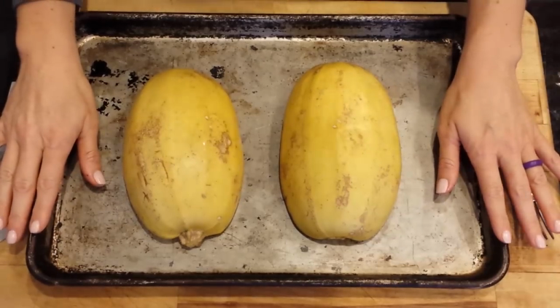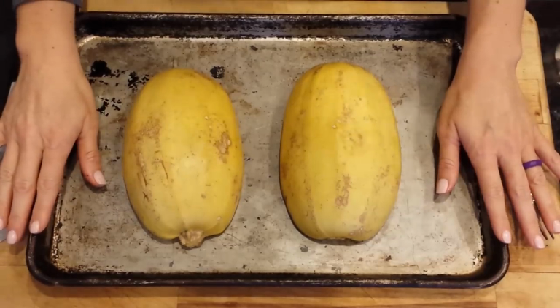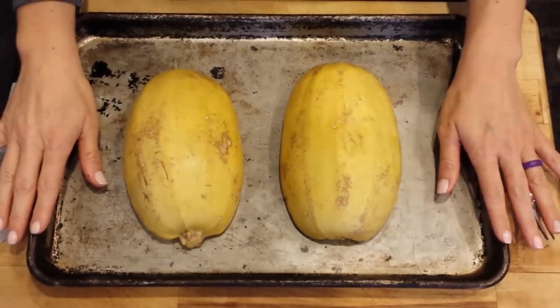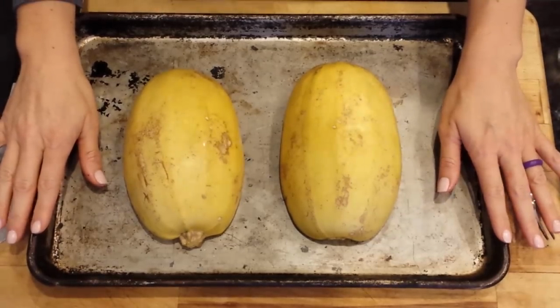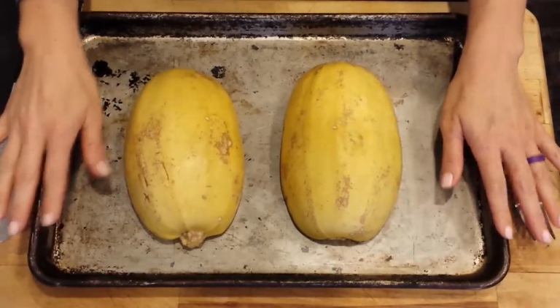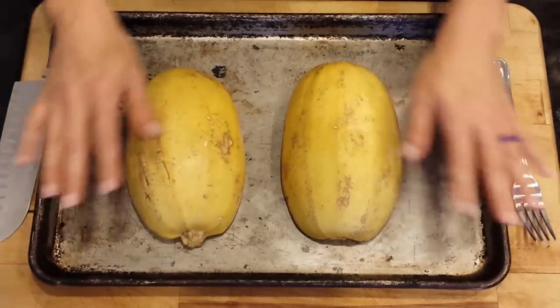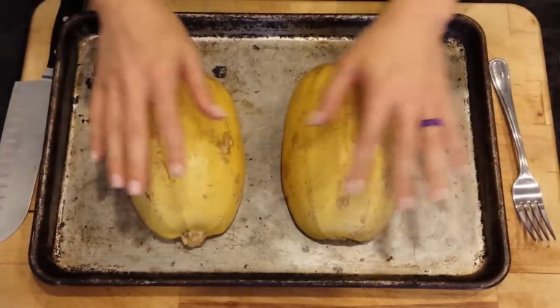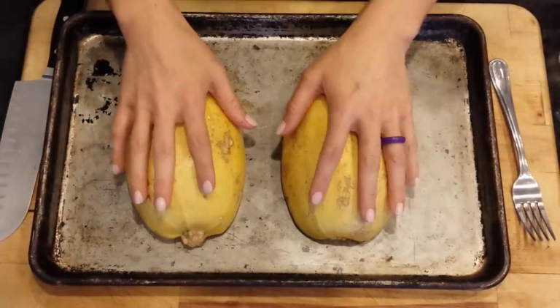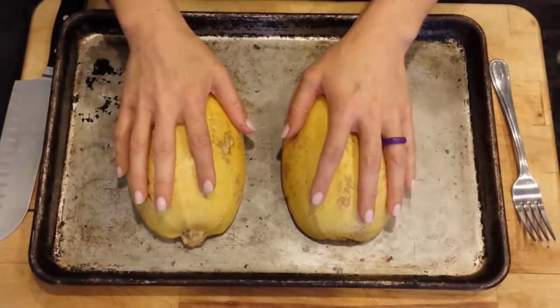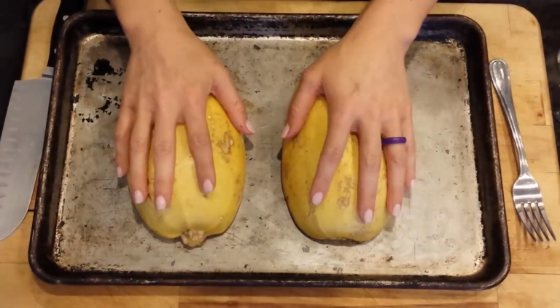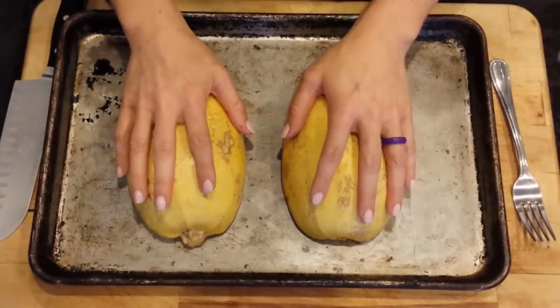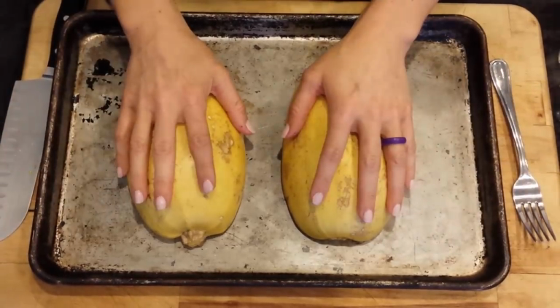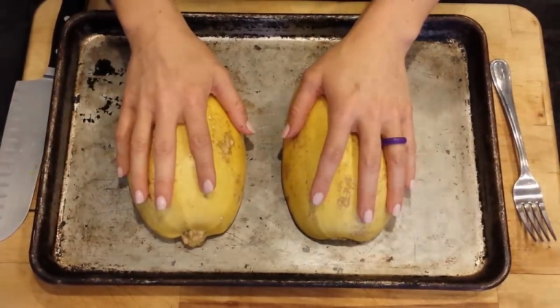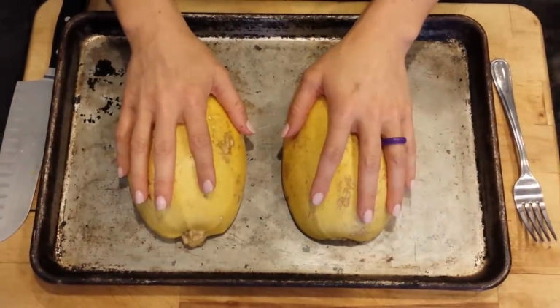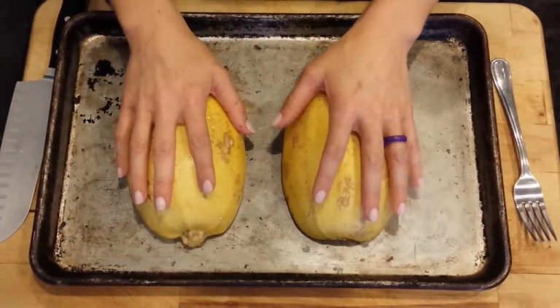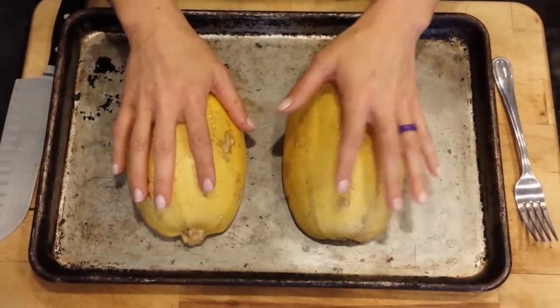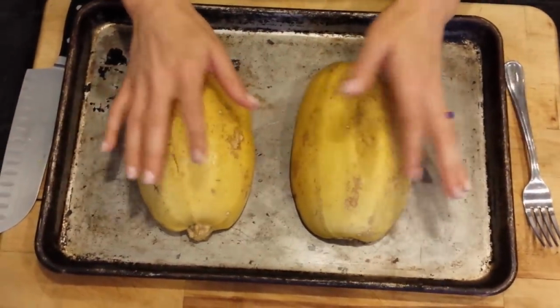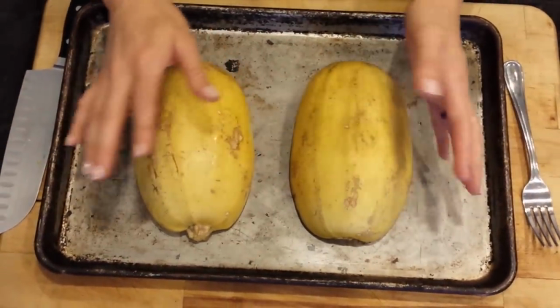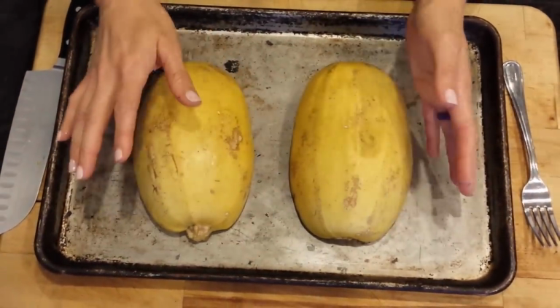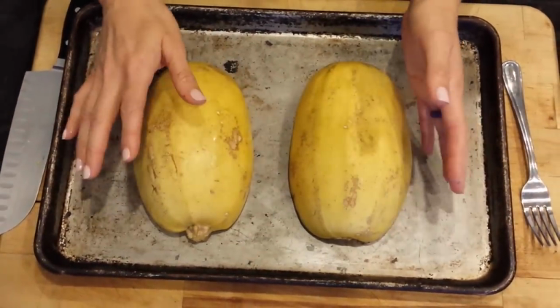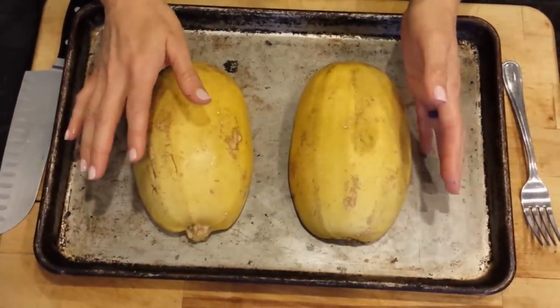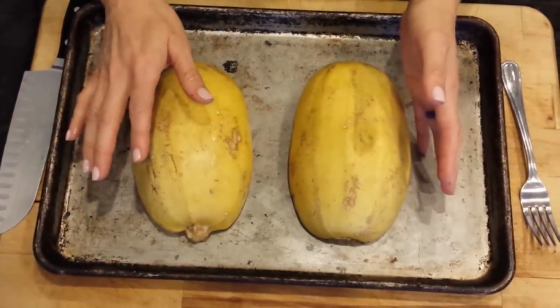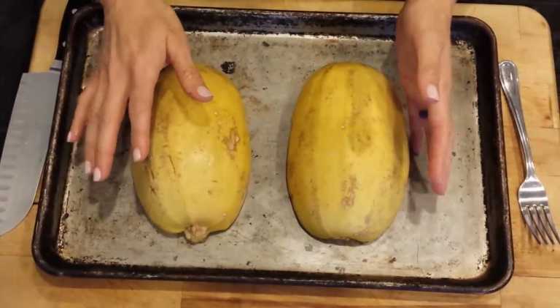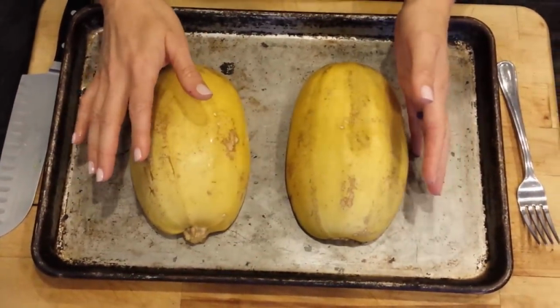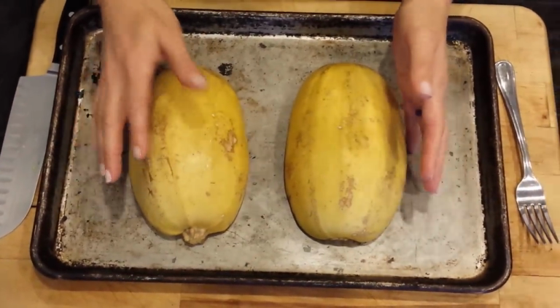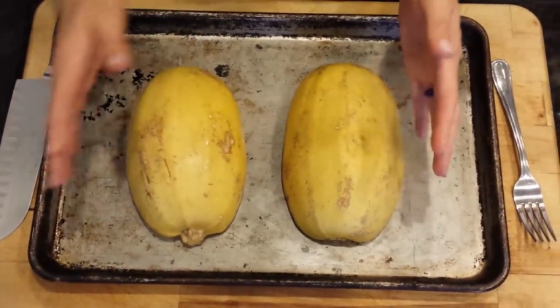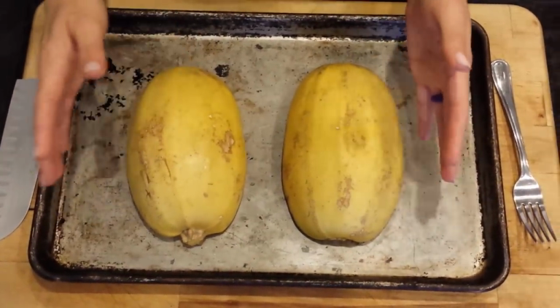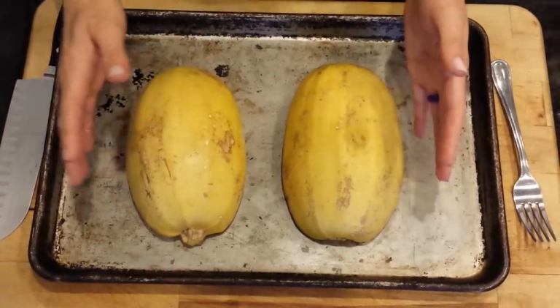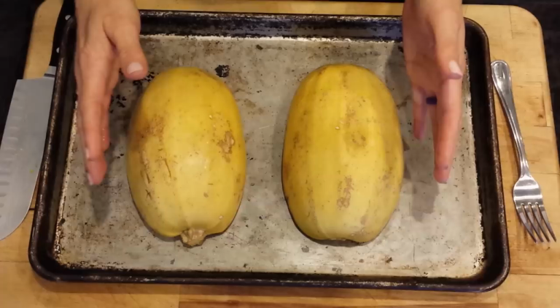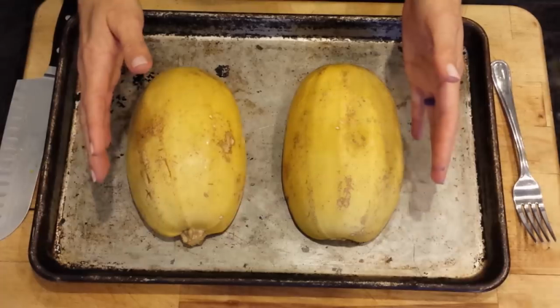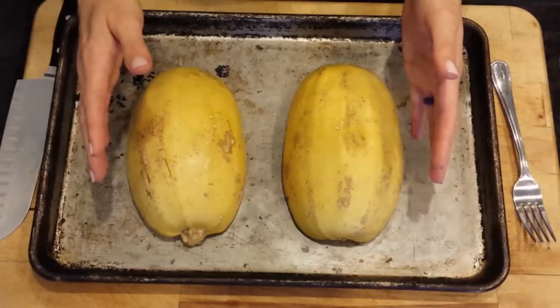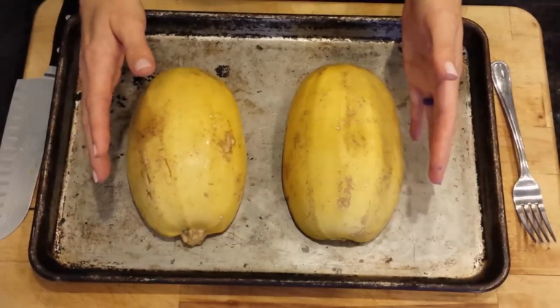If they're smaller, they're going to be done earlier. If they're bigger, they may take a little while longer.